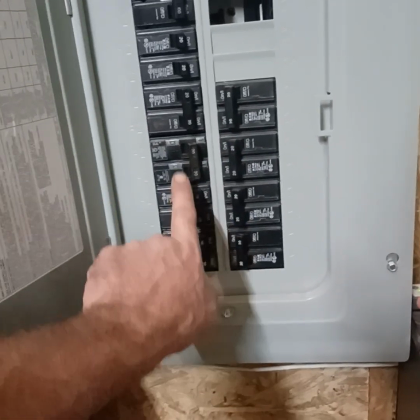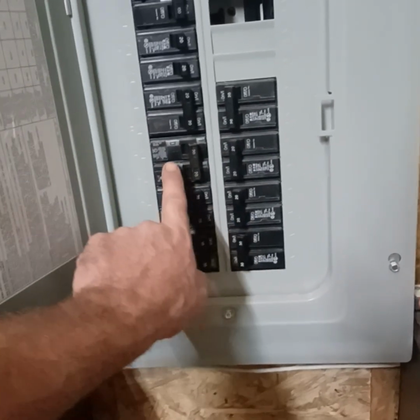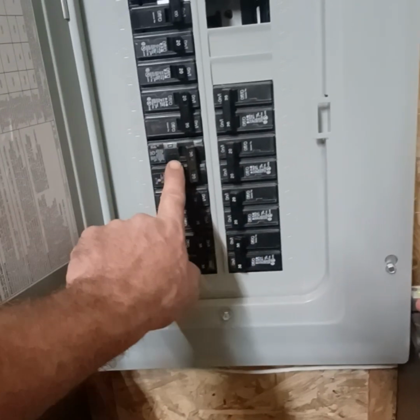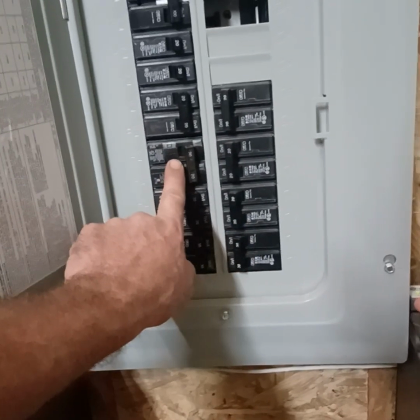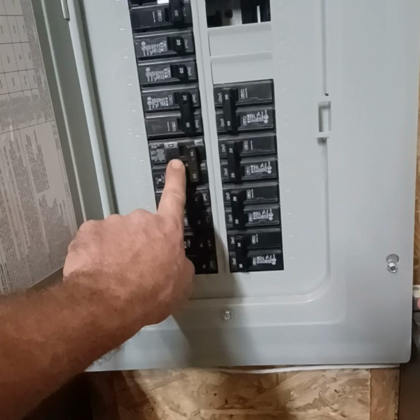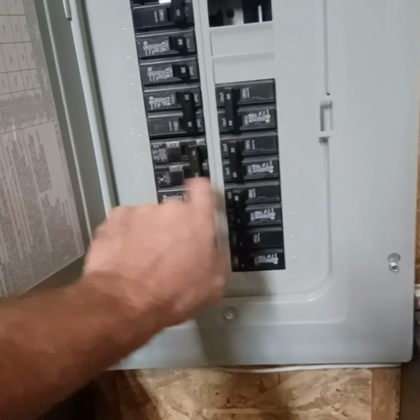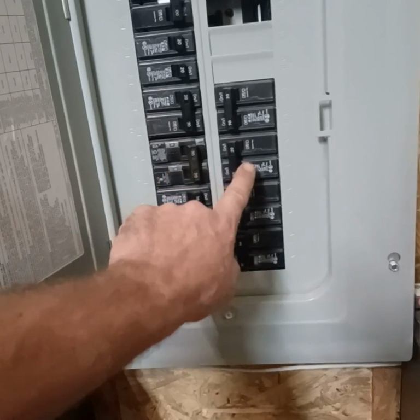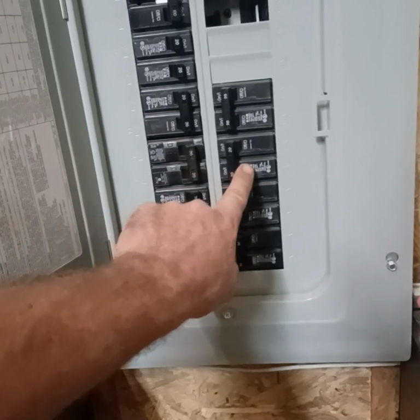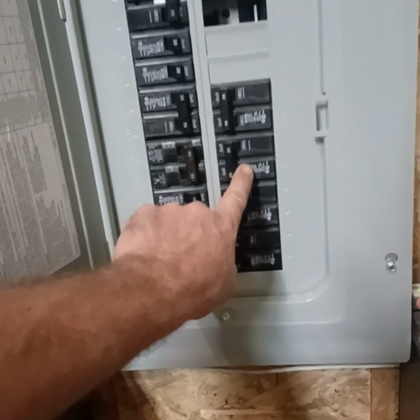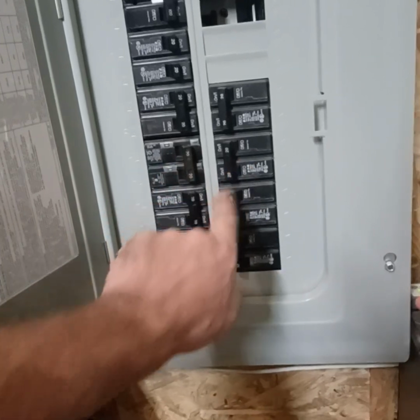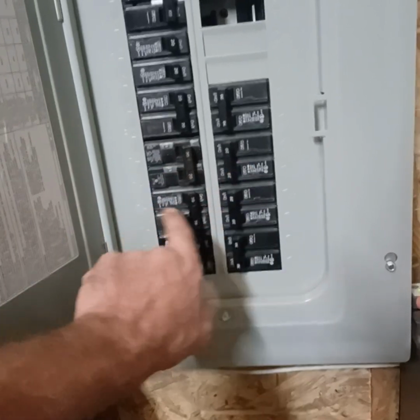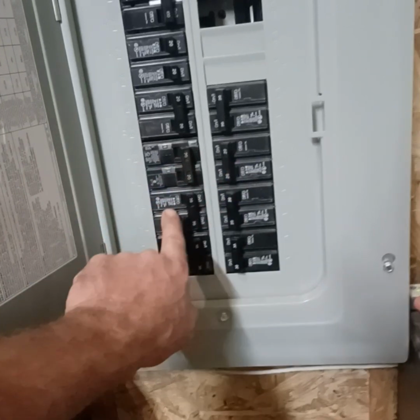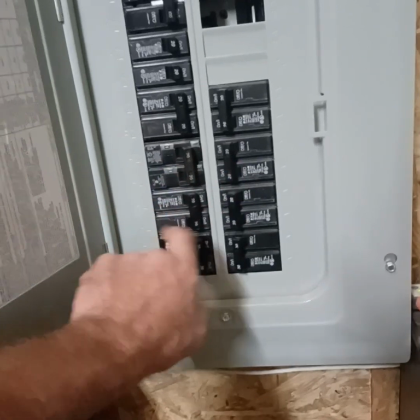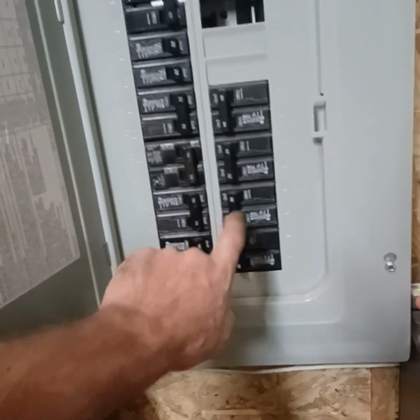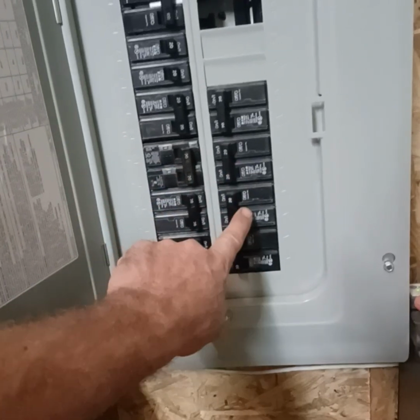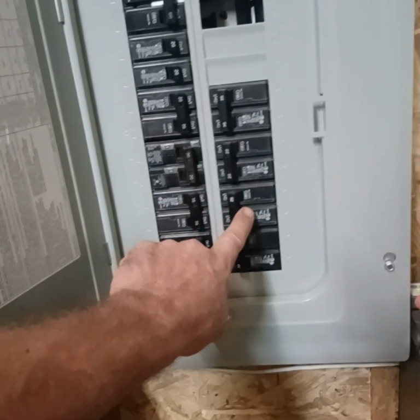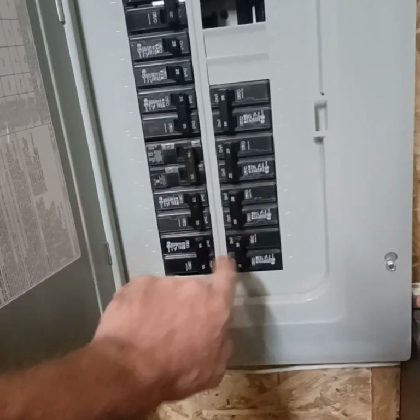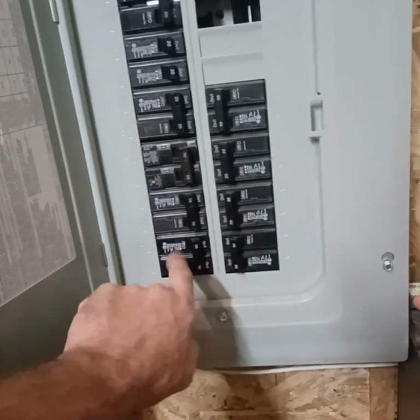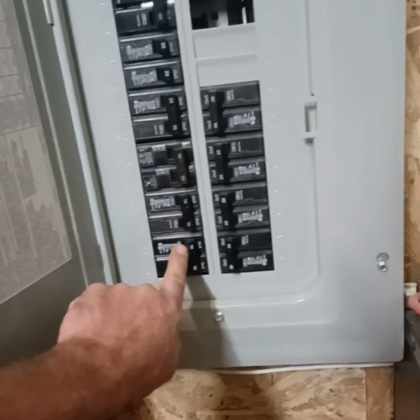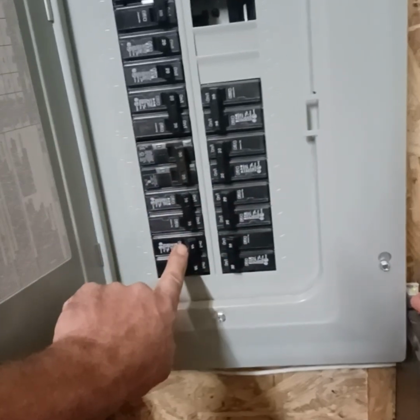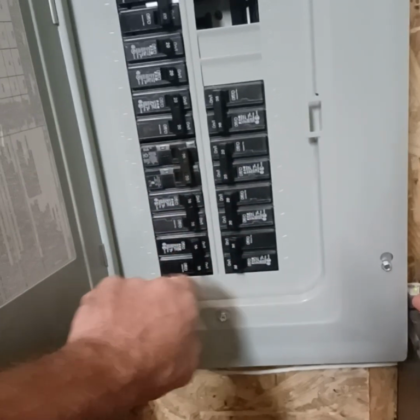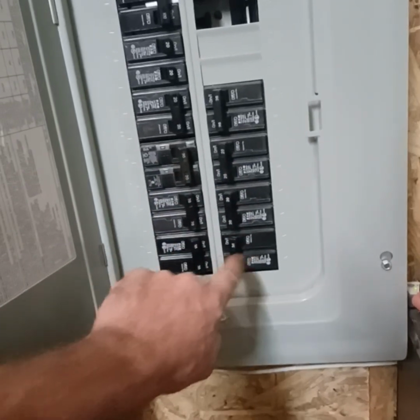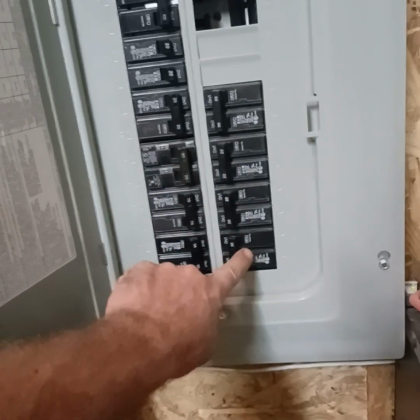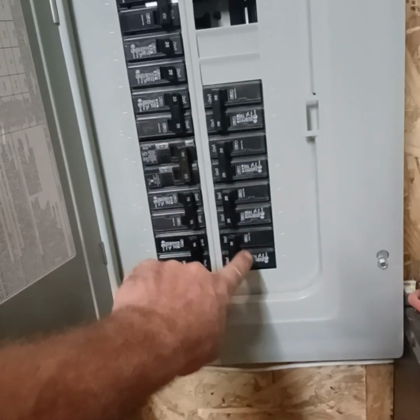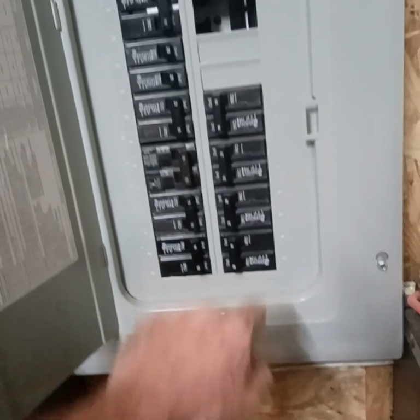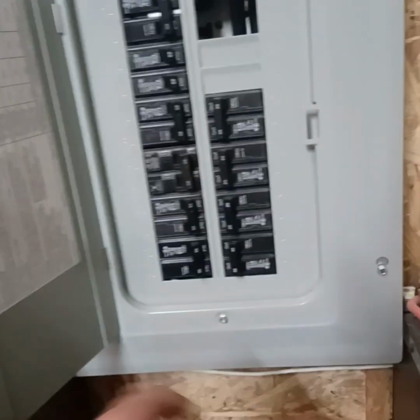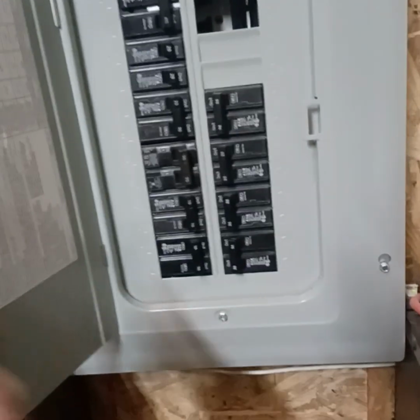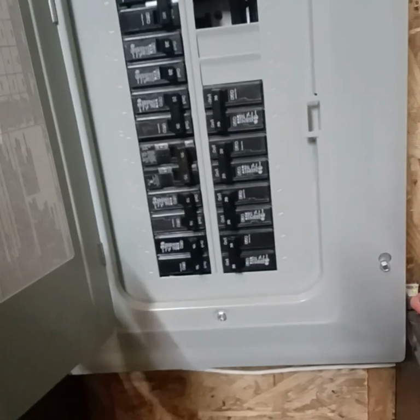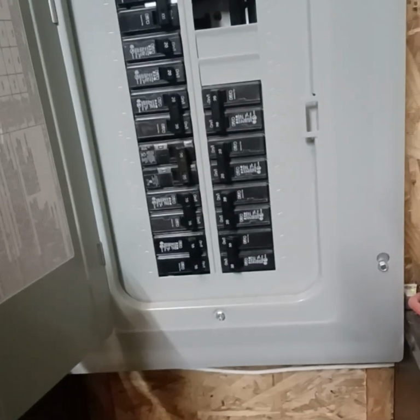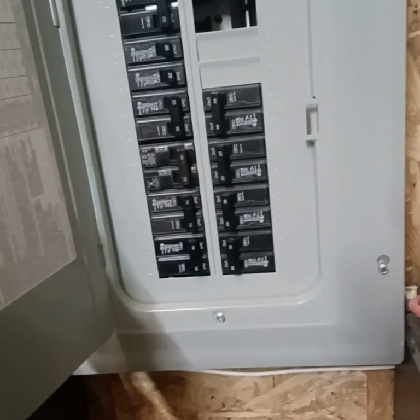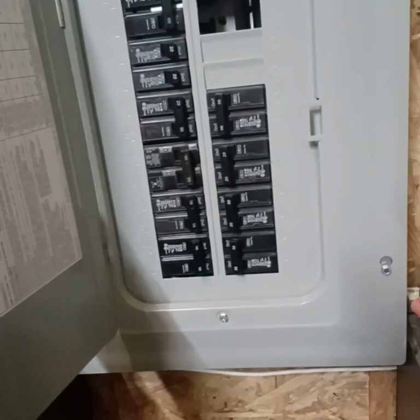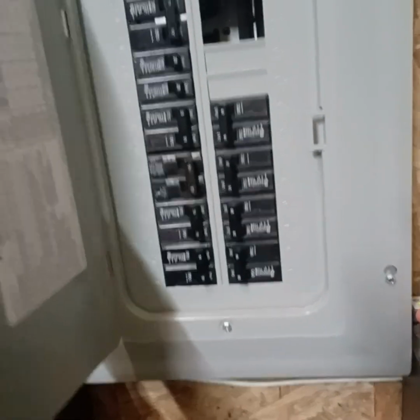Each one of these corresponding breakers are each power output and then transformer 1 and 2. So we've got inverter 1, 2, 3, 4, and then transformer 1 and 2. Pretty easy.